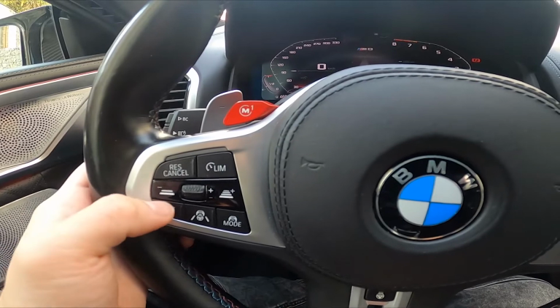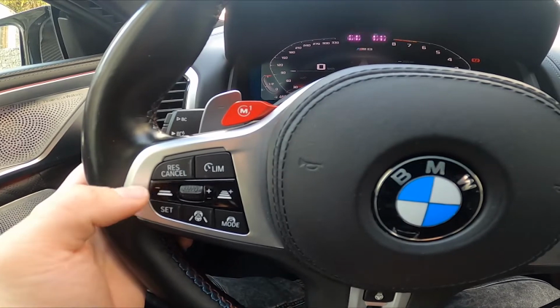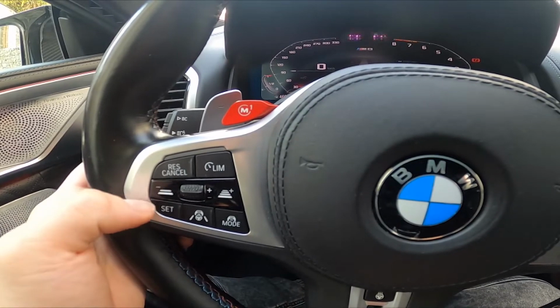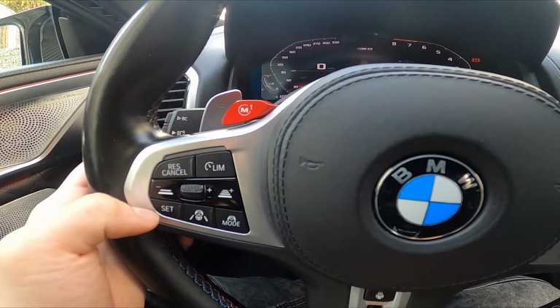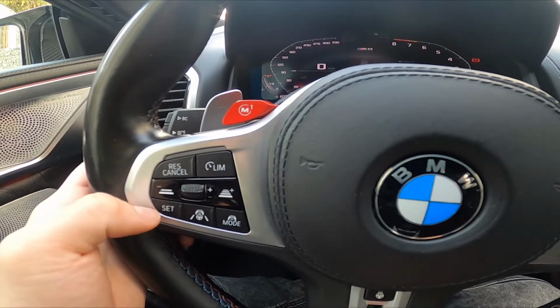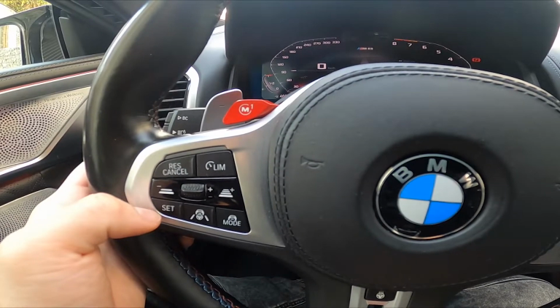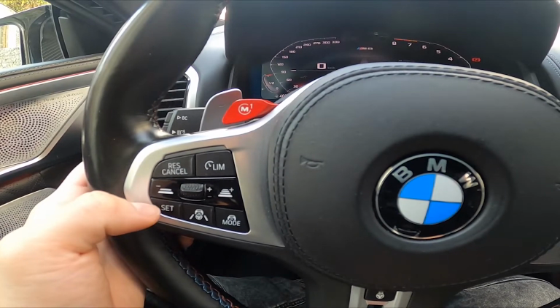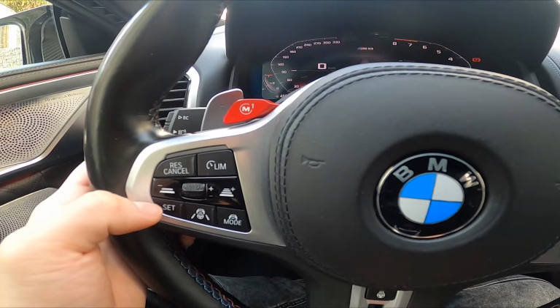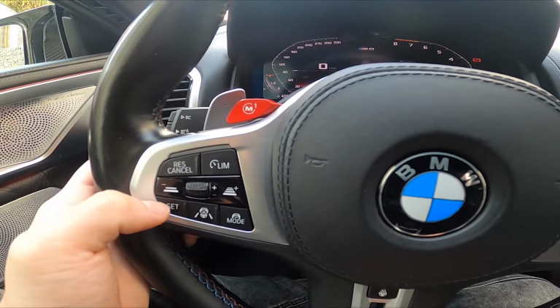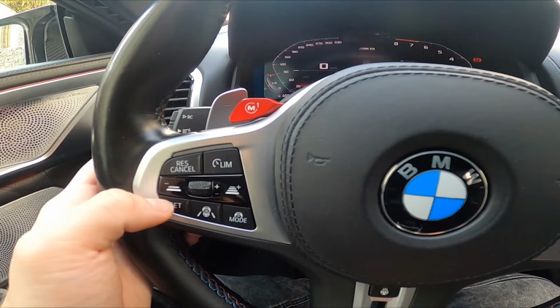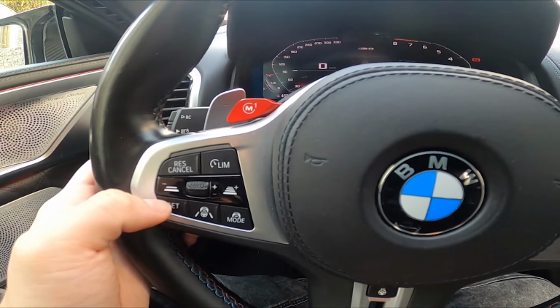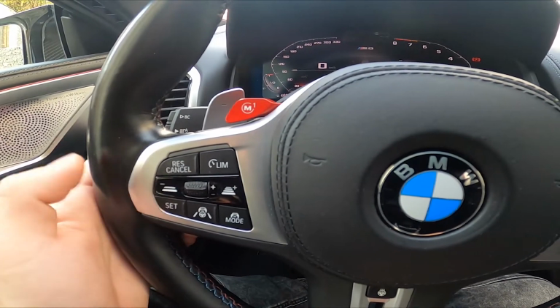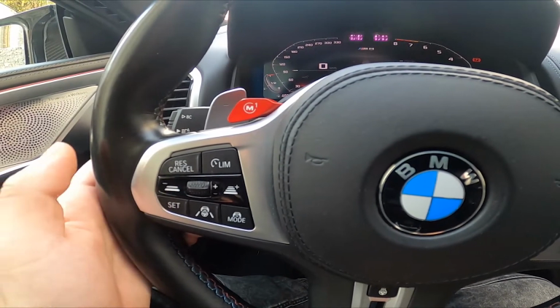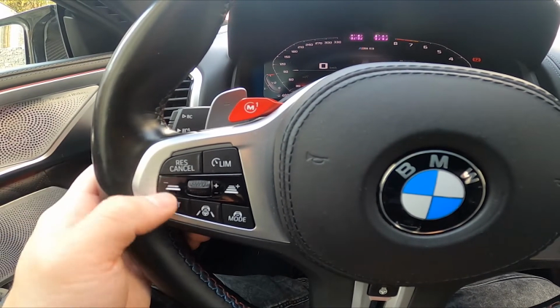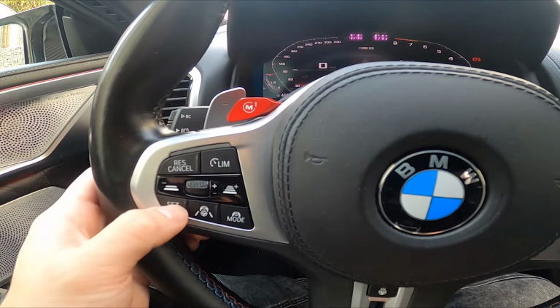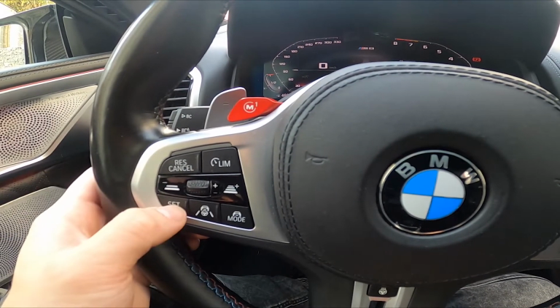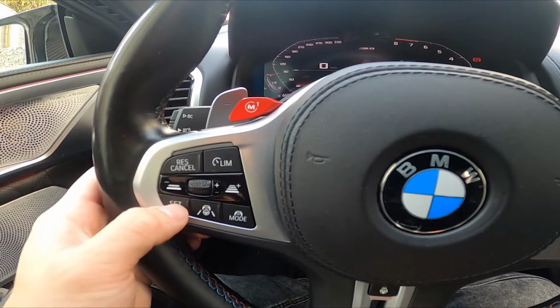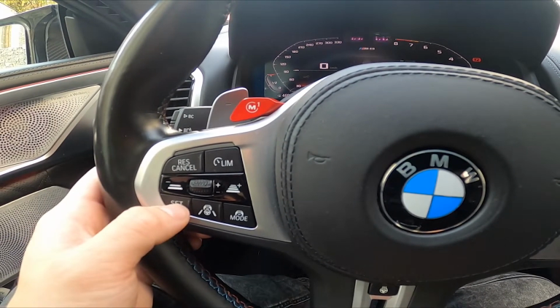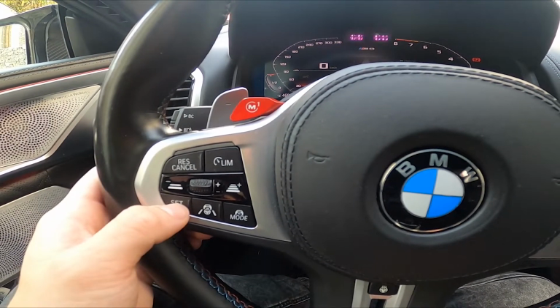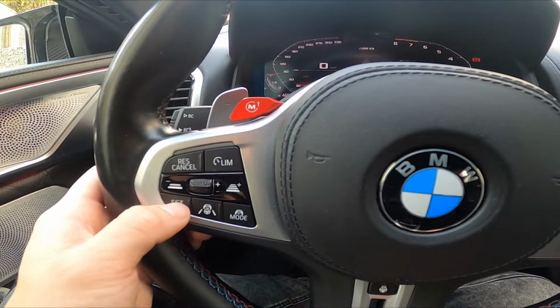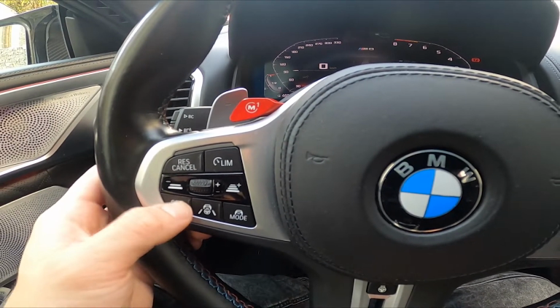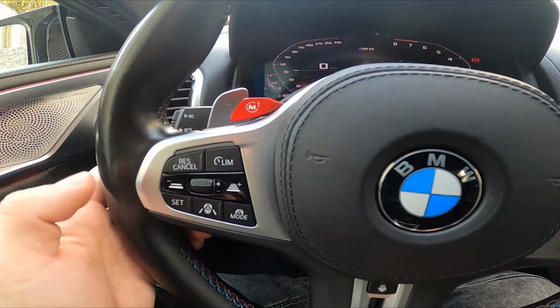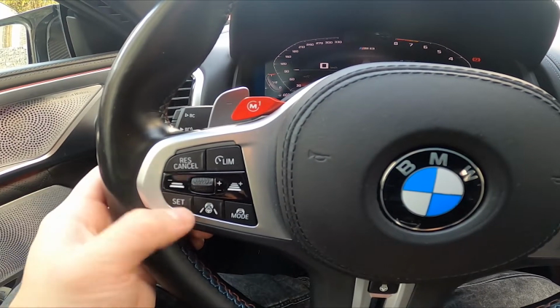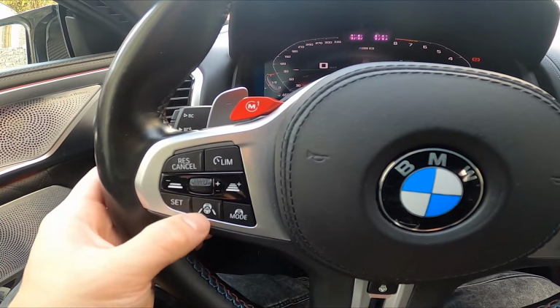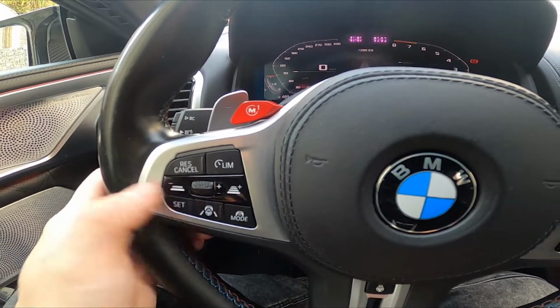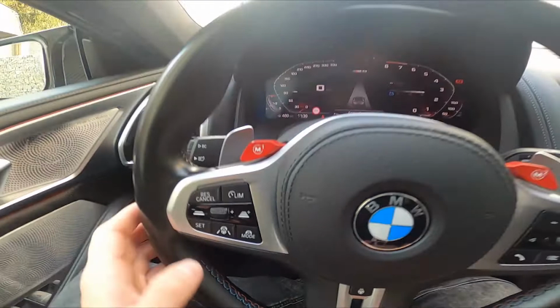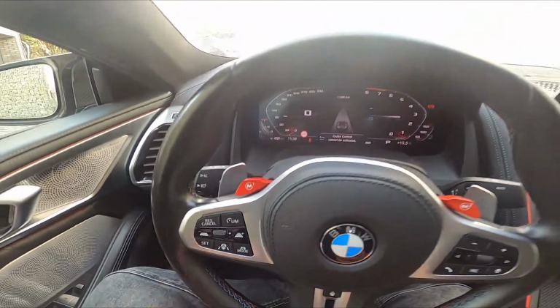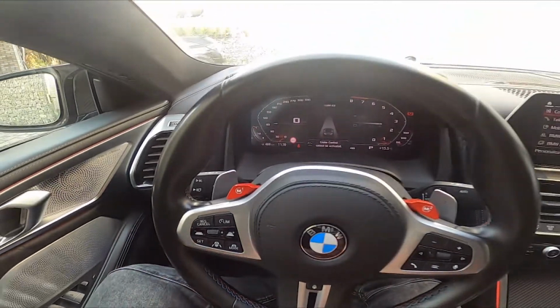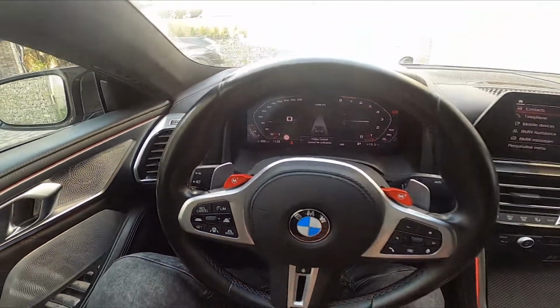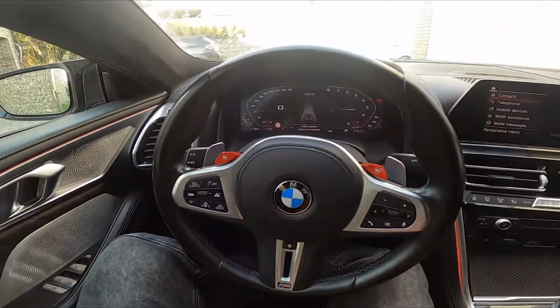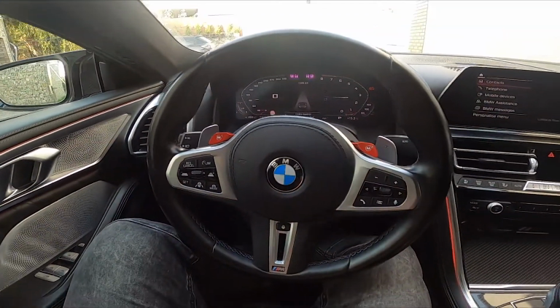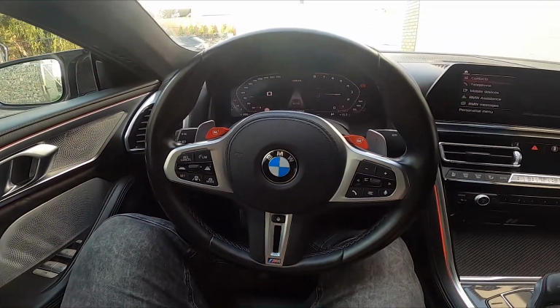To disable cruise control you have to press the set button again. And that's it.